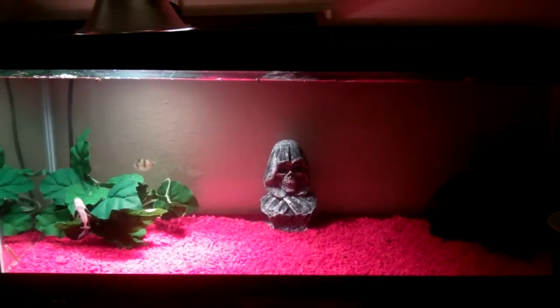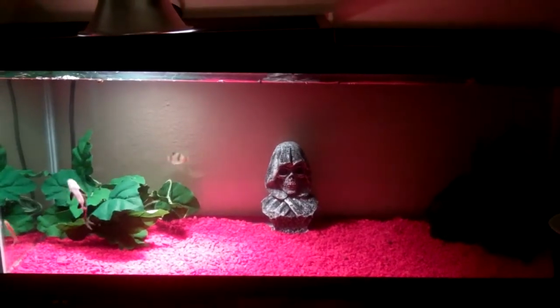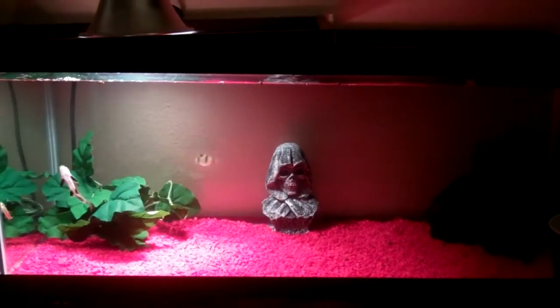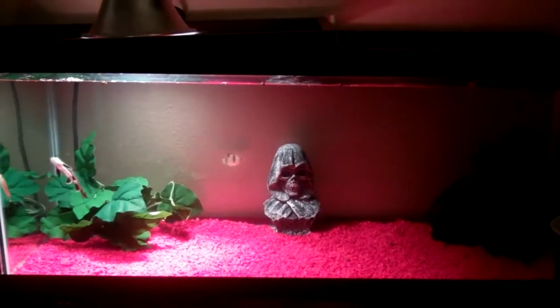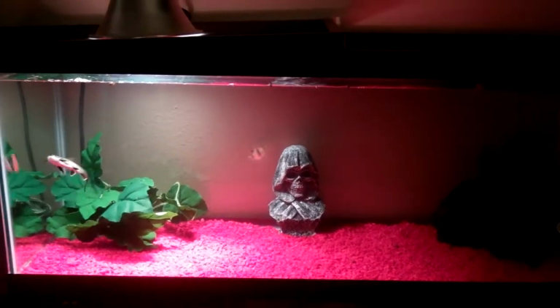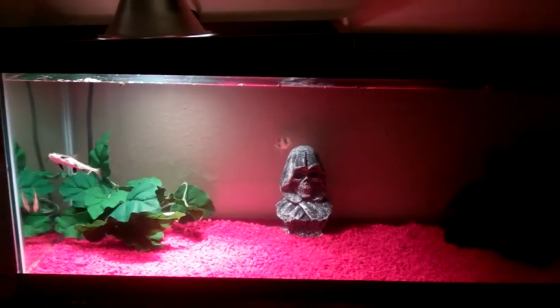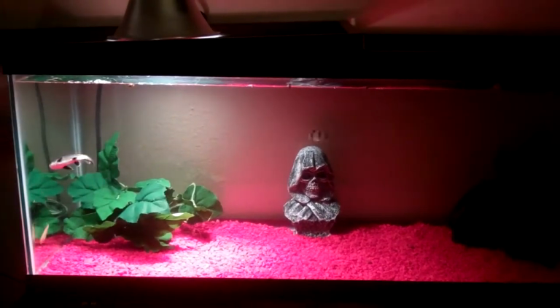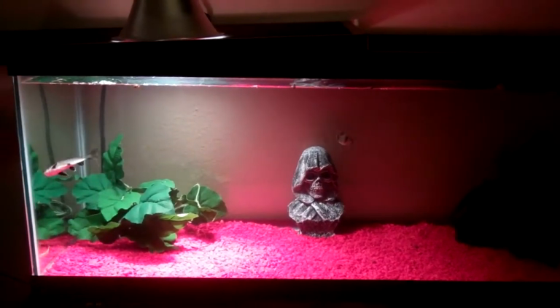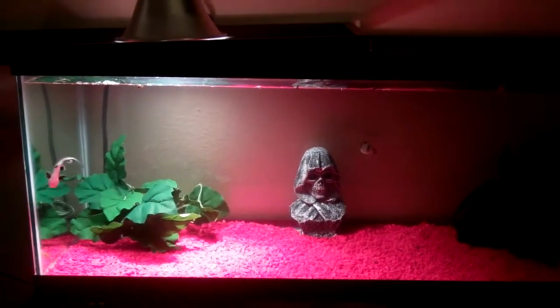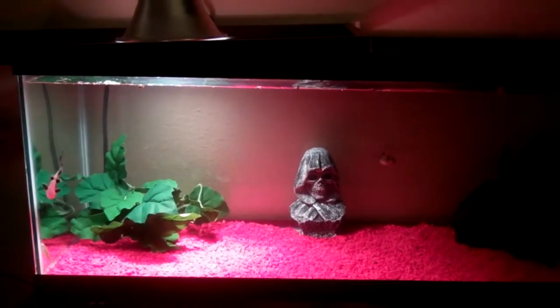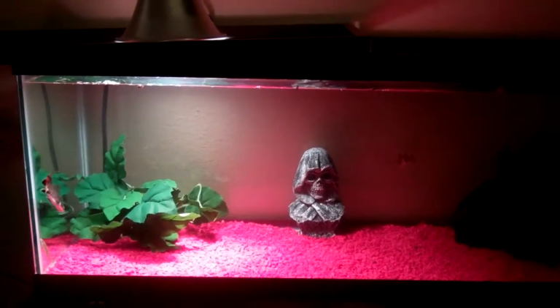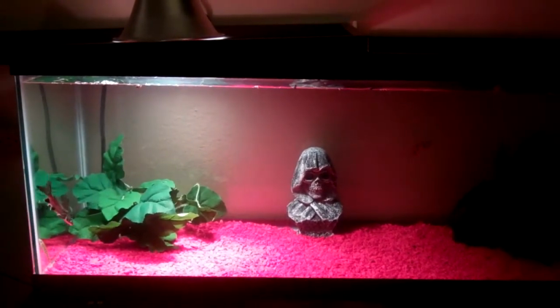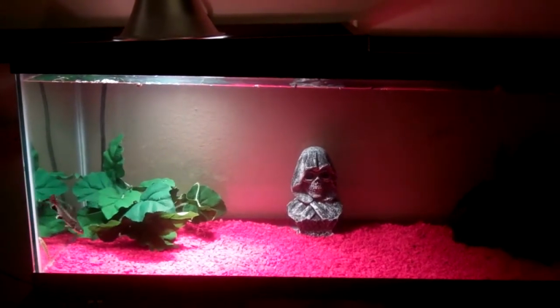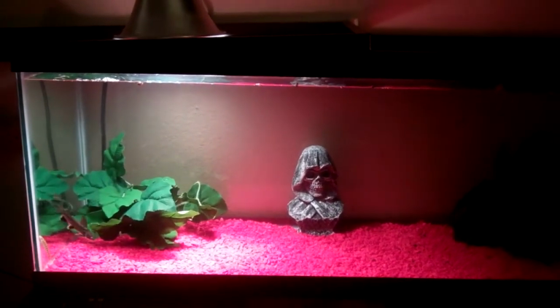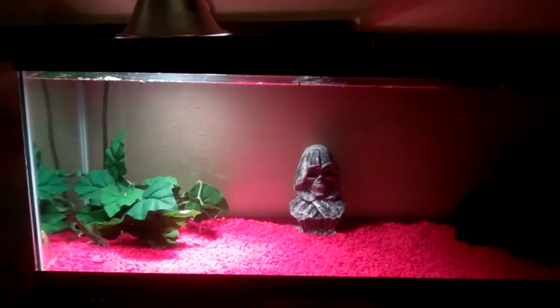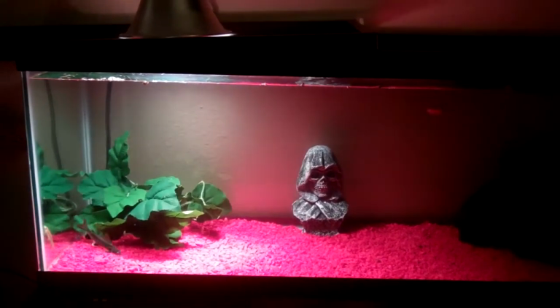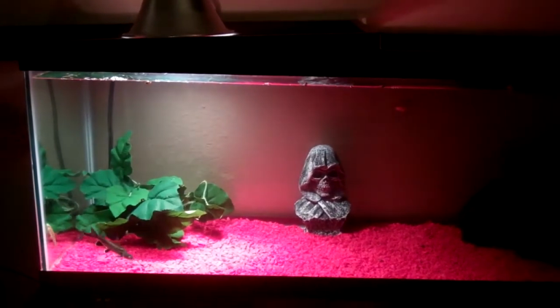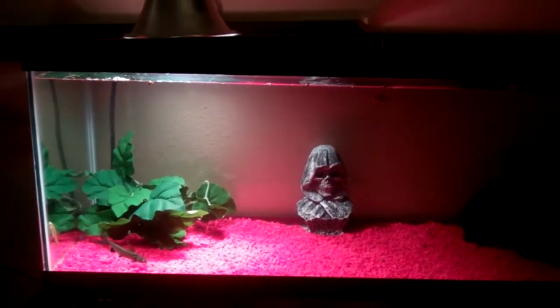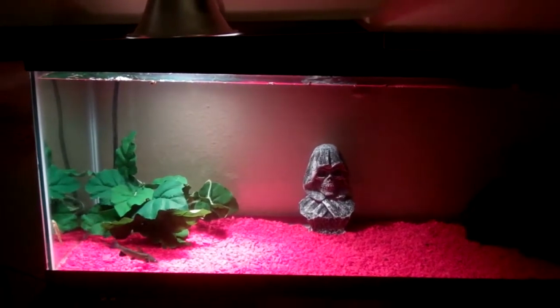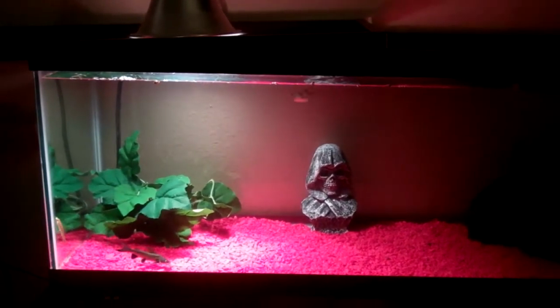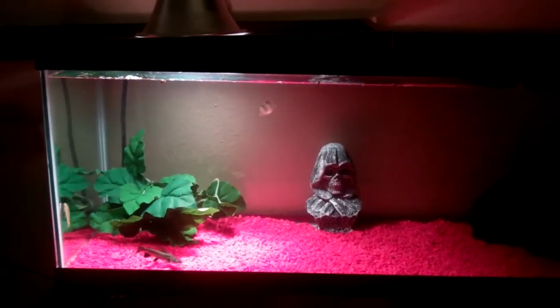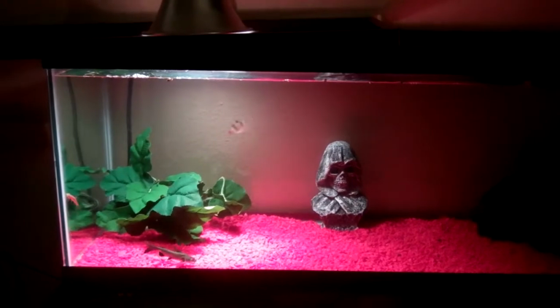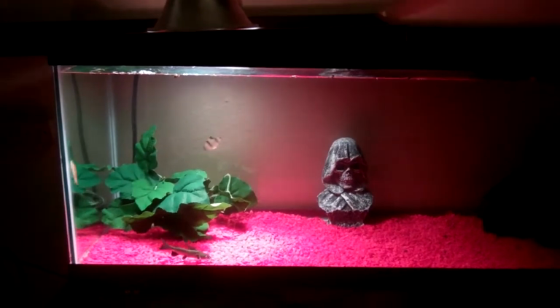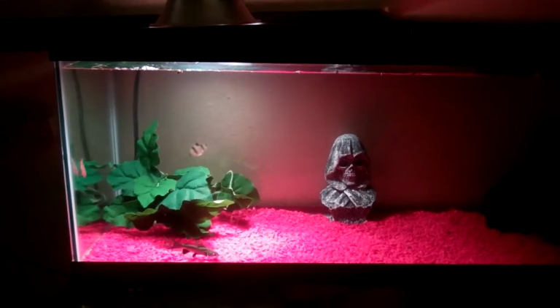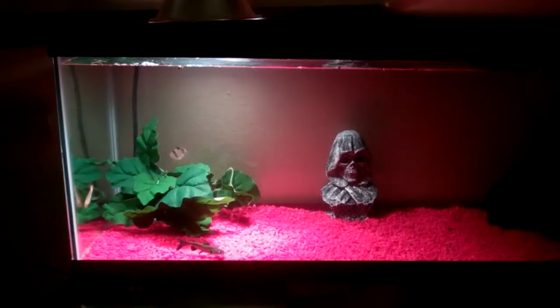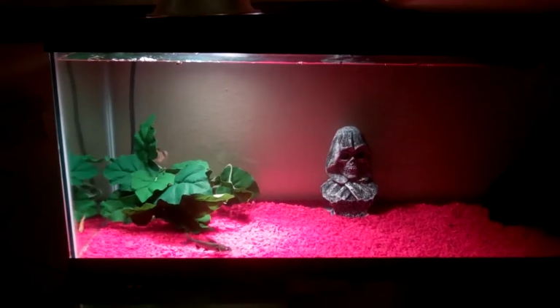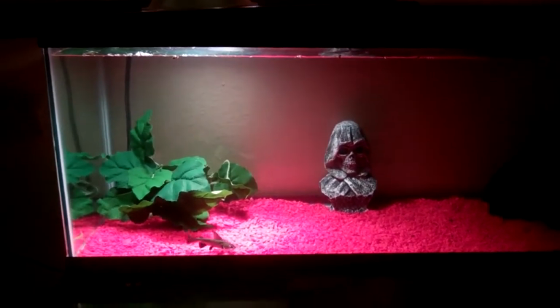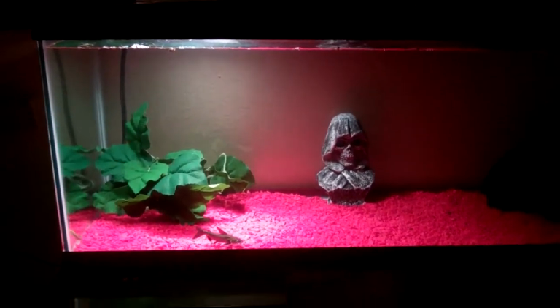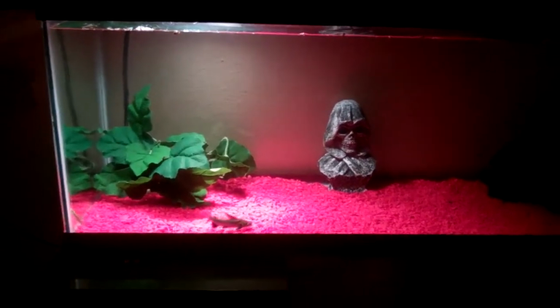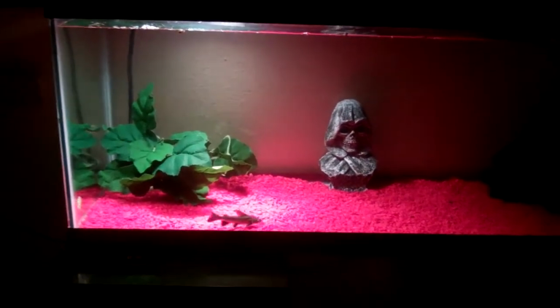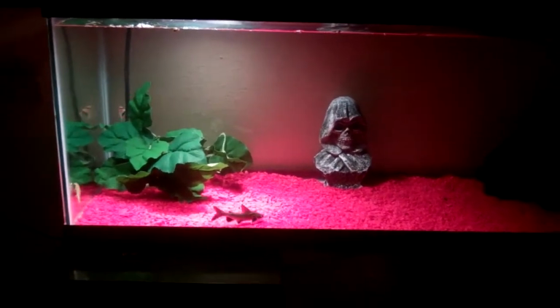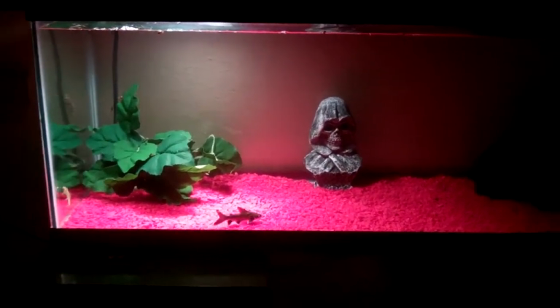Hey, what's up? YouTube, this is Golden Reptiles, and right now I'm going to do a feeding video on my fish.